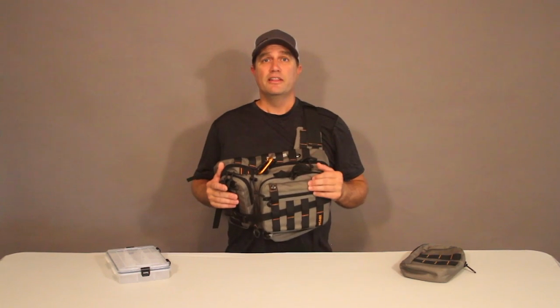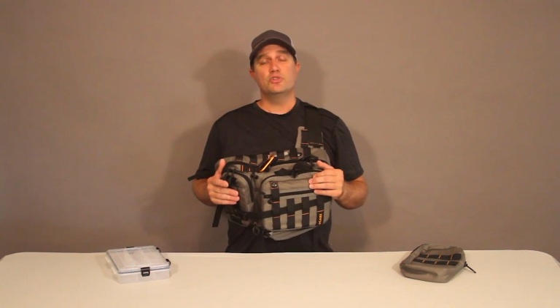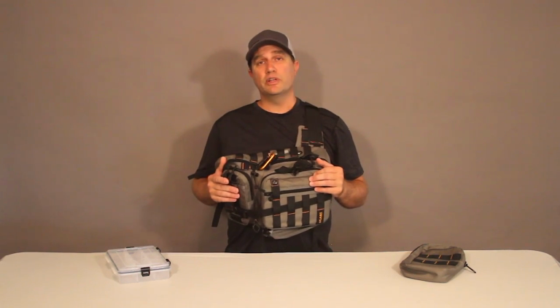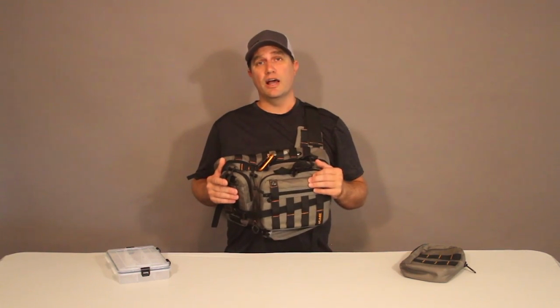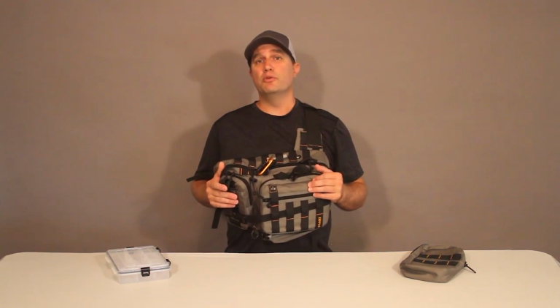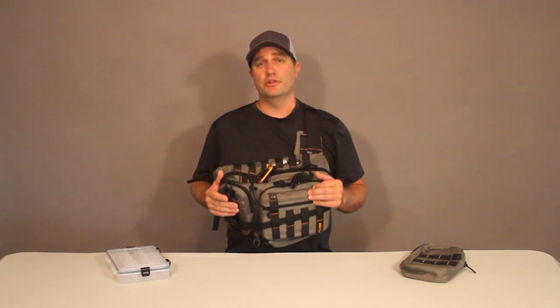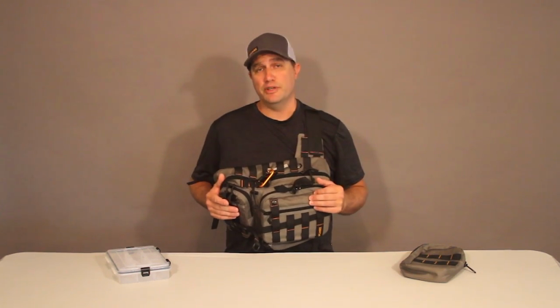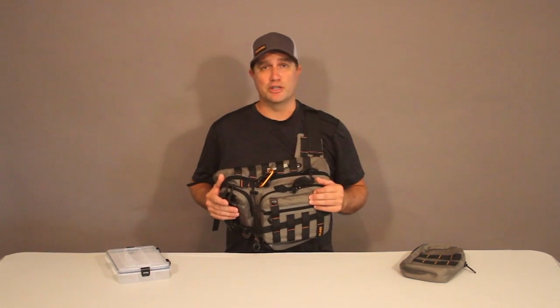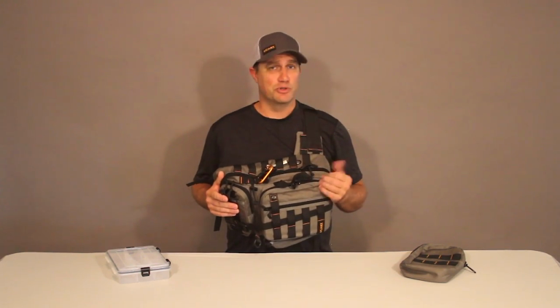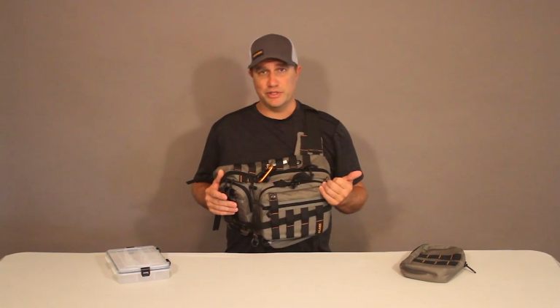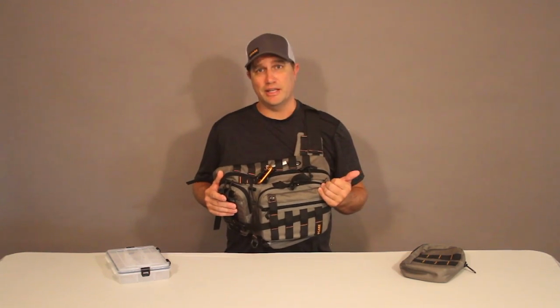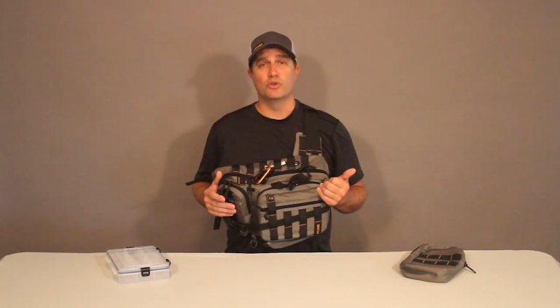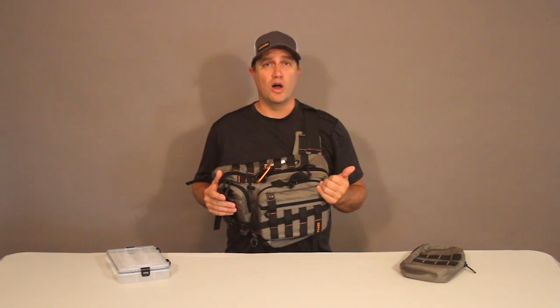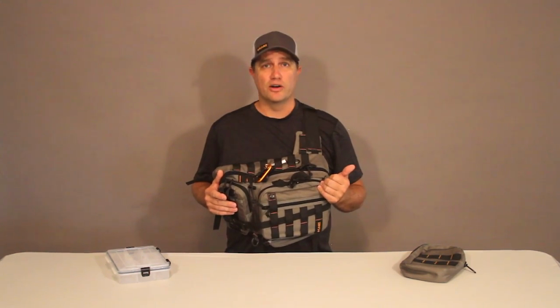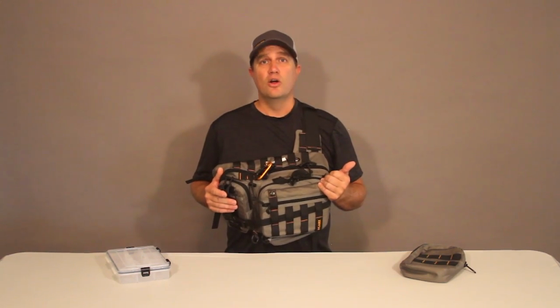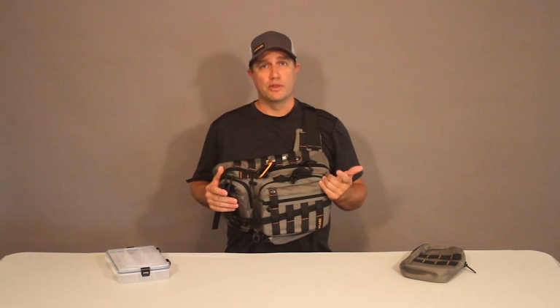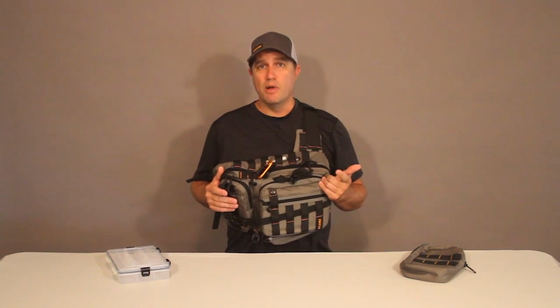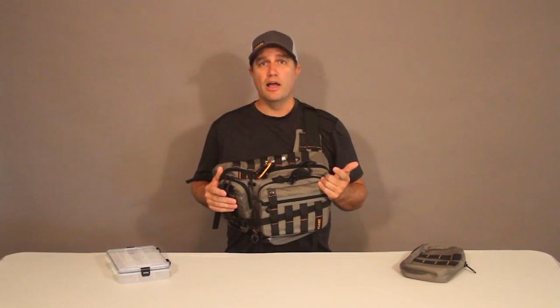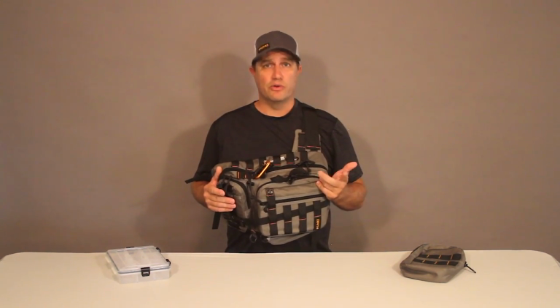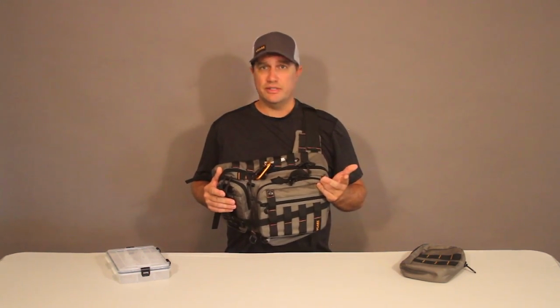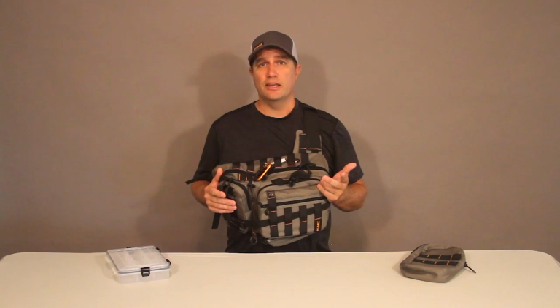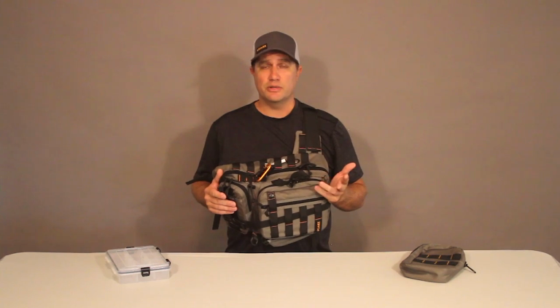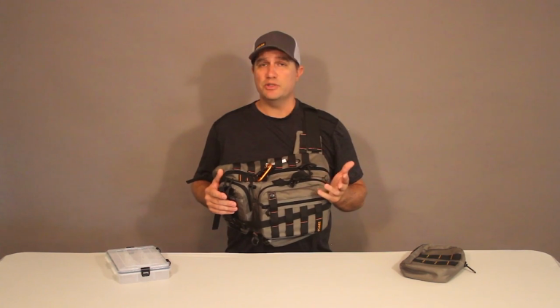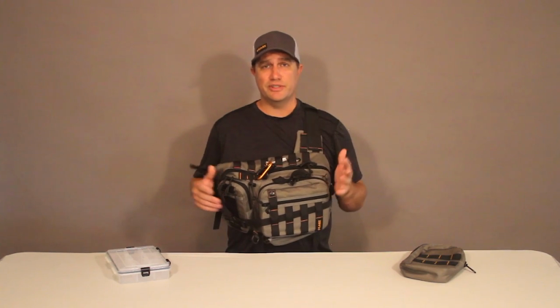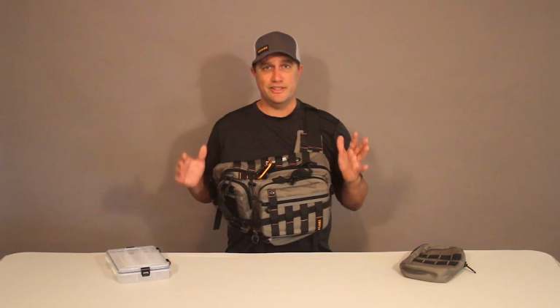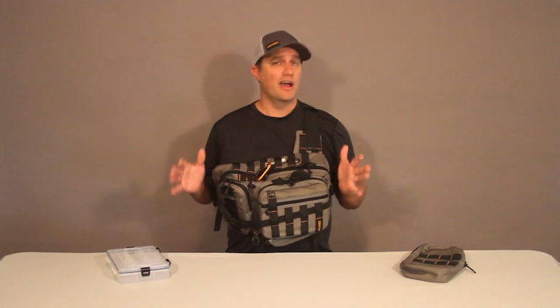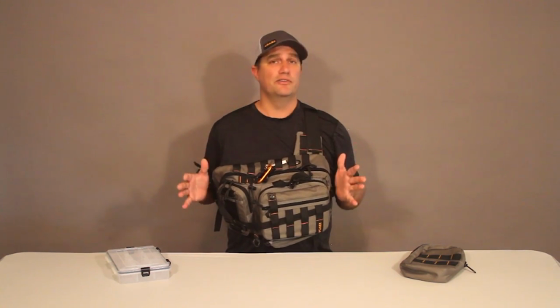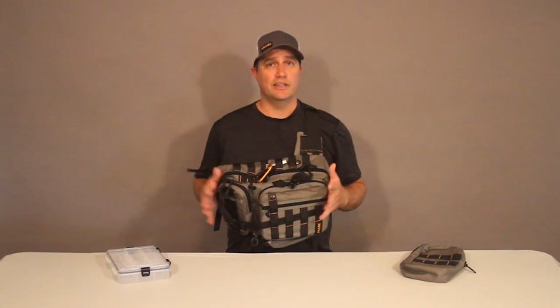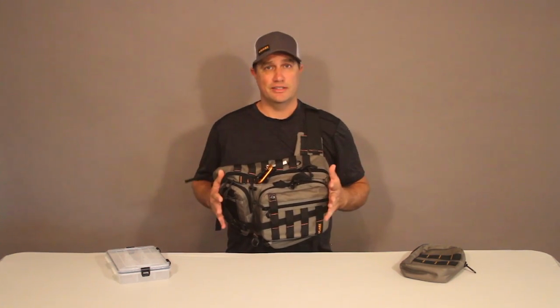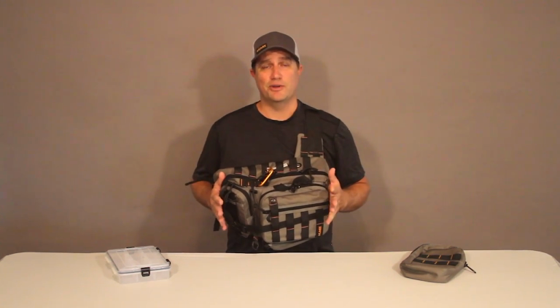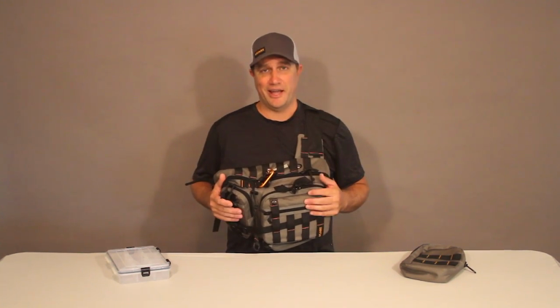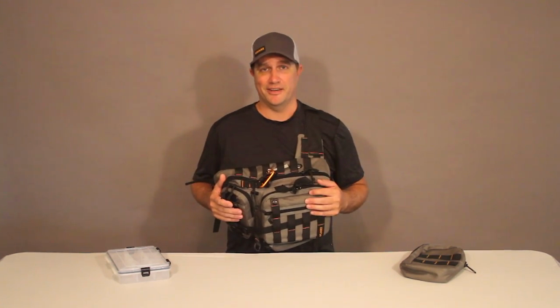This is really helpful when you're fishing because we're usually standing in the water, or the mud, or the sand, or someplace where it's just not convenient to set your pack down.